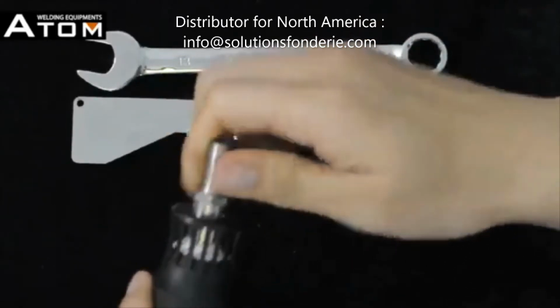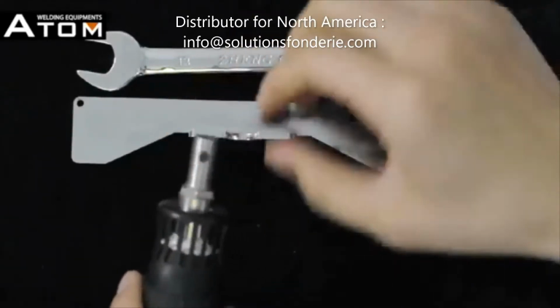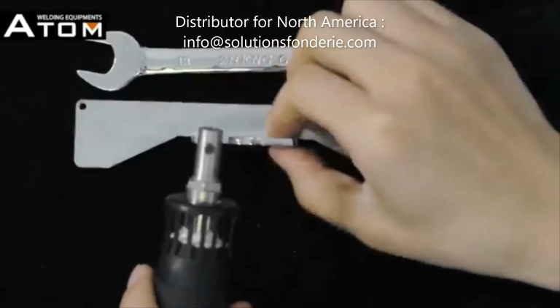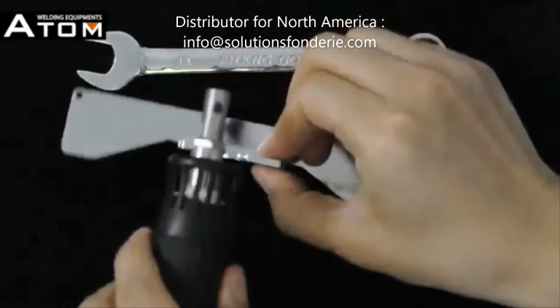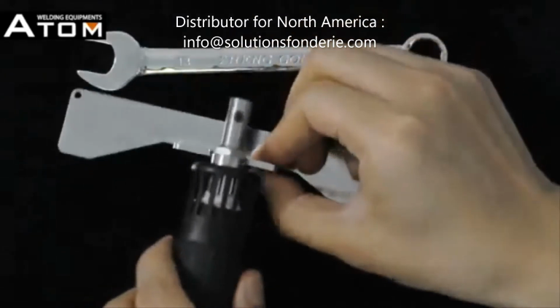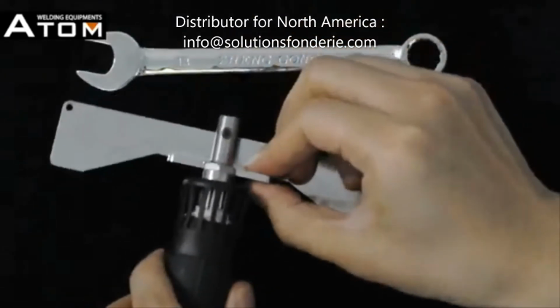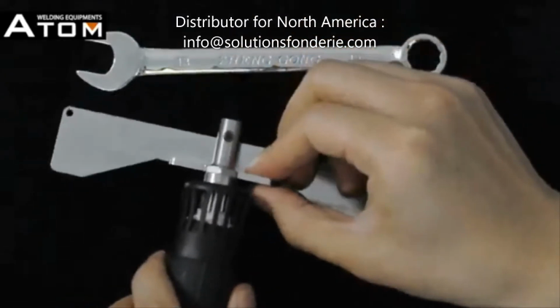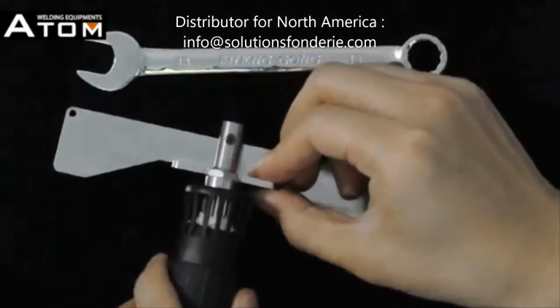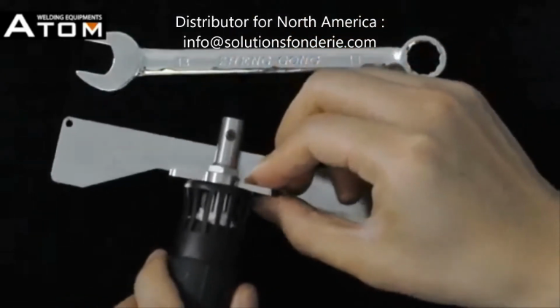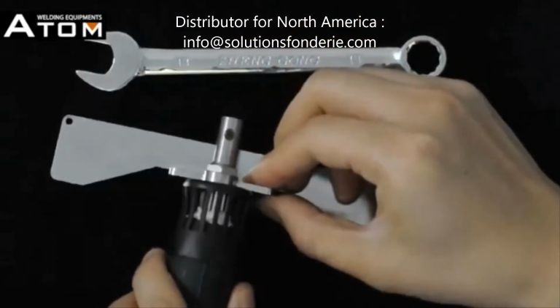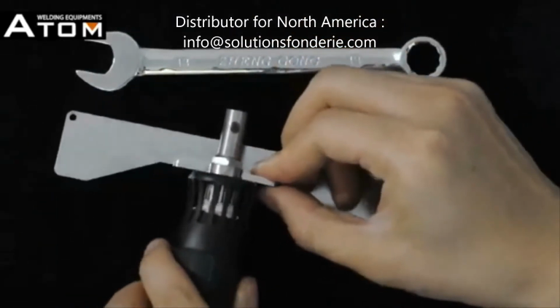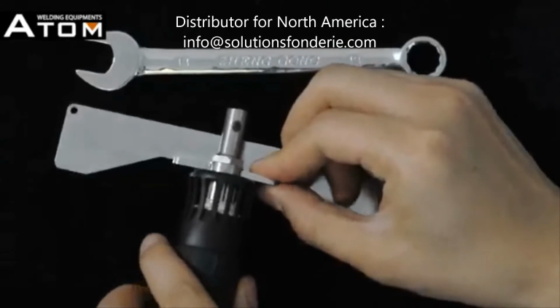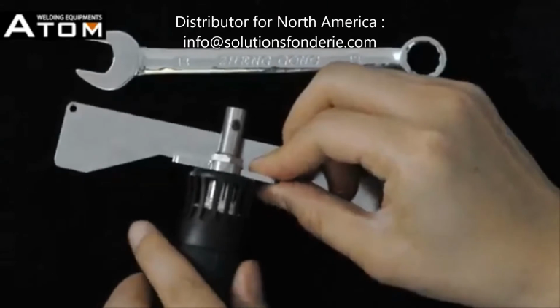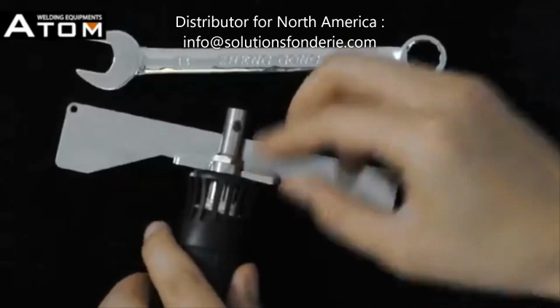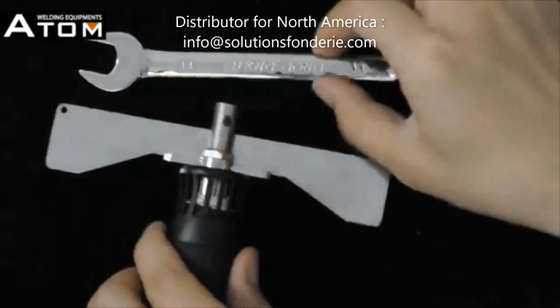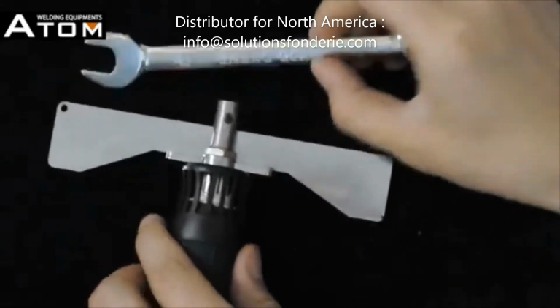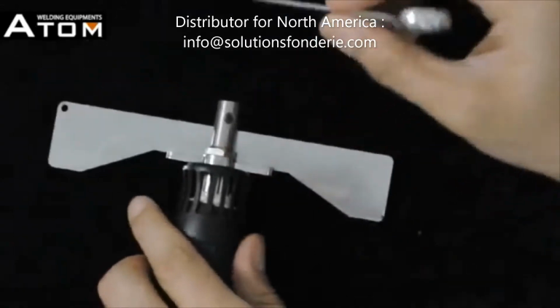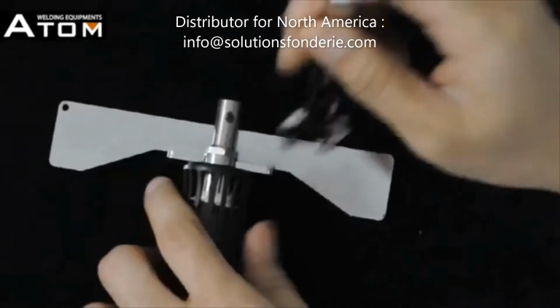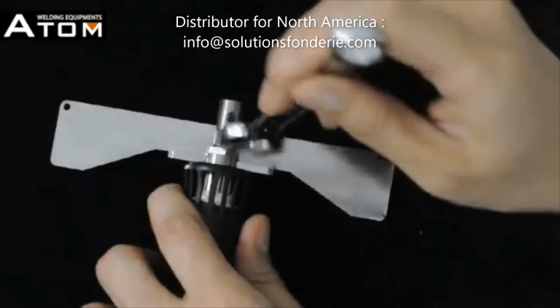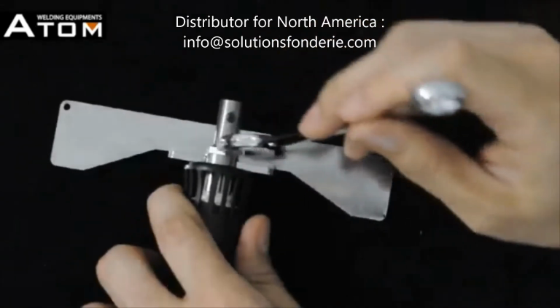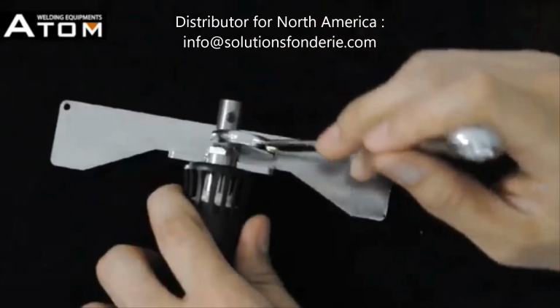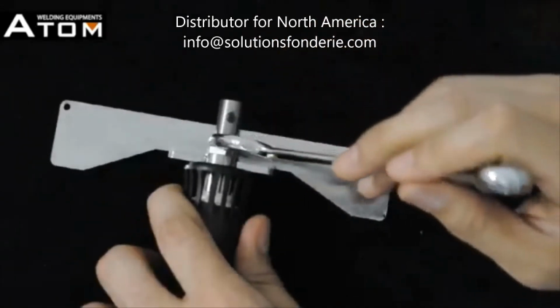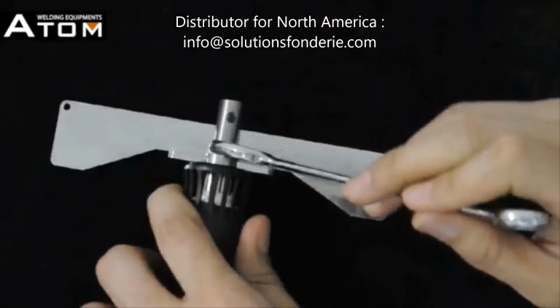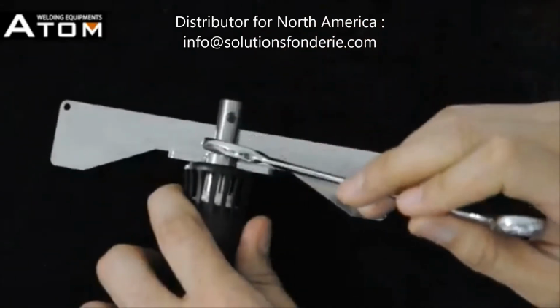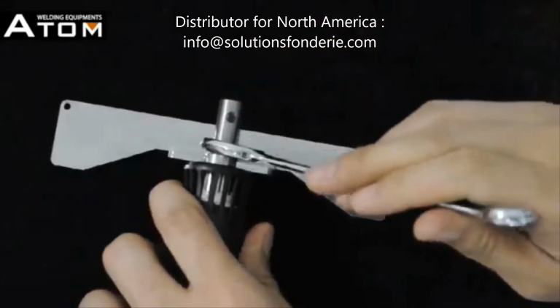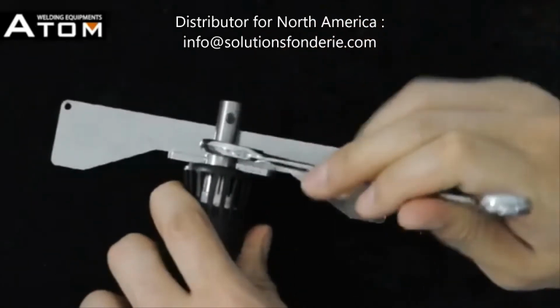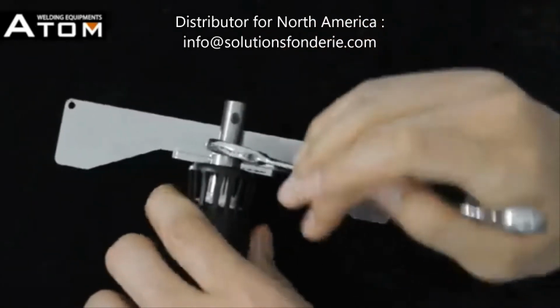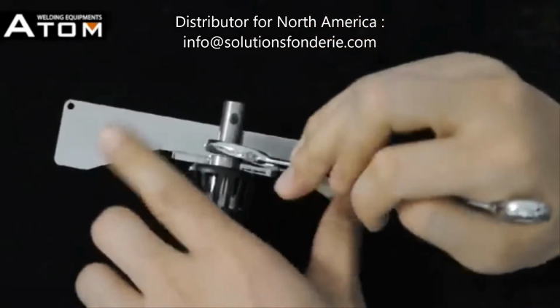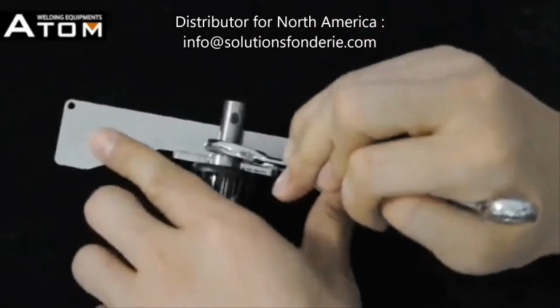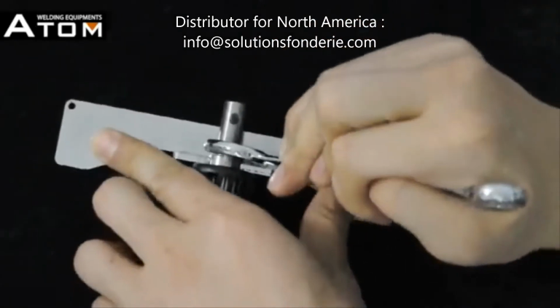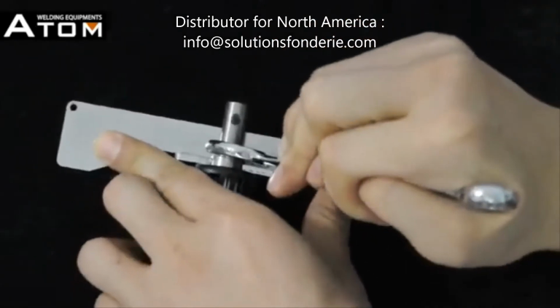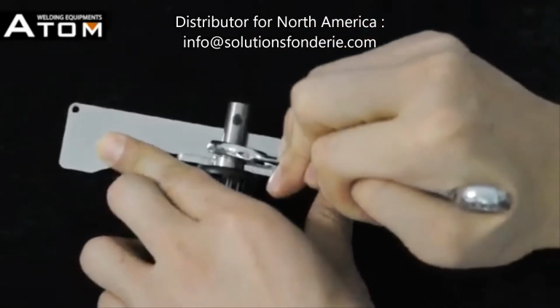Please remember the electrode holder should be tightly connected on the welding gun. Then only ultrasonic vibration can transfer to the welding electrode.